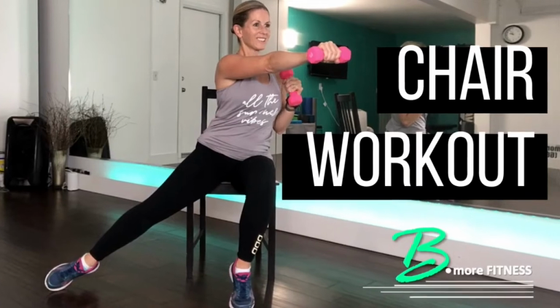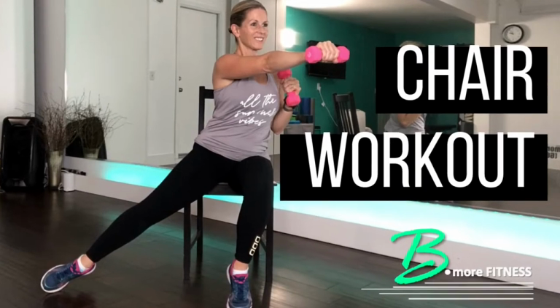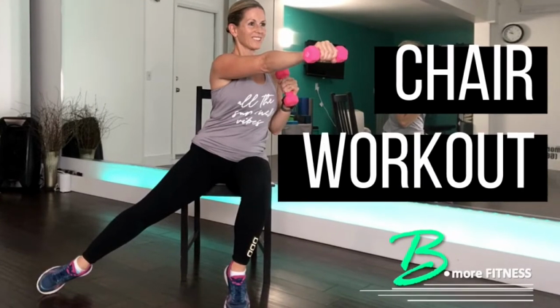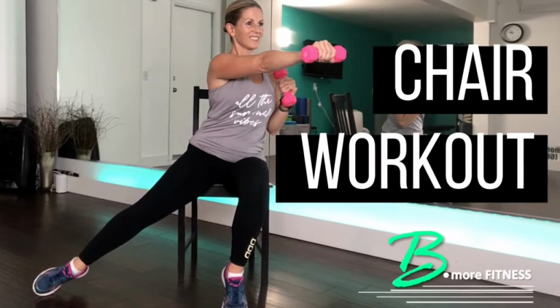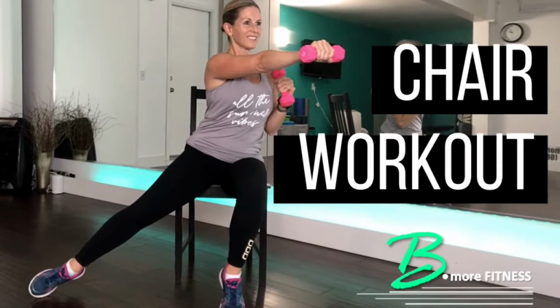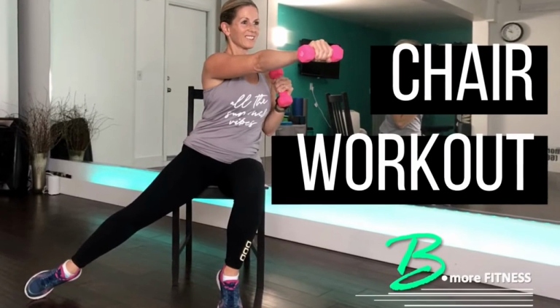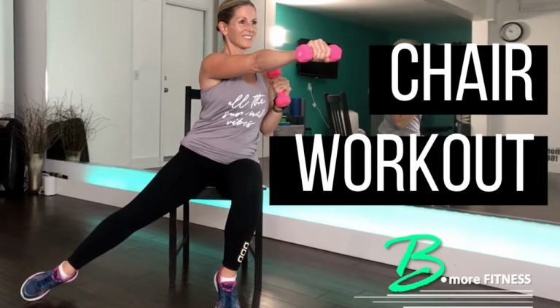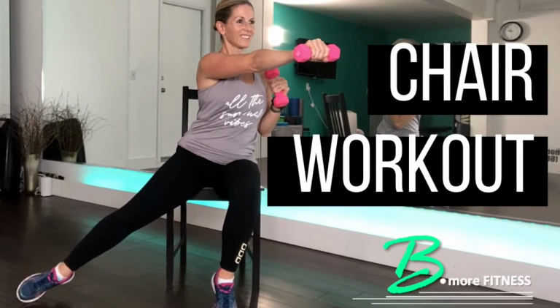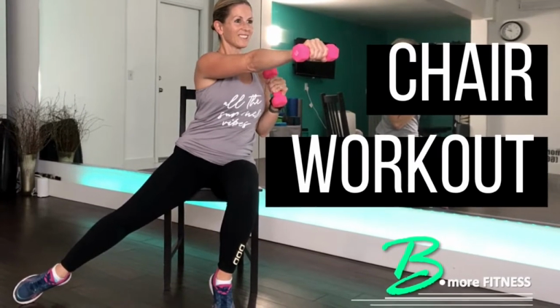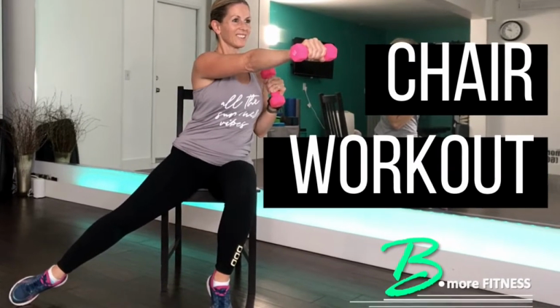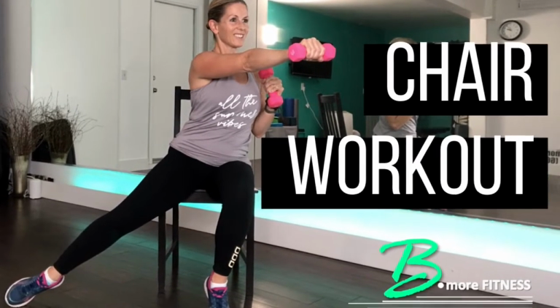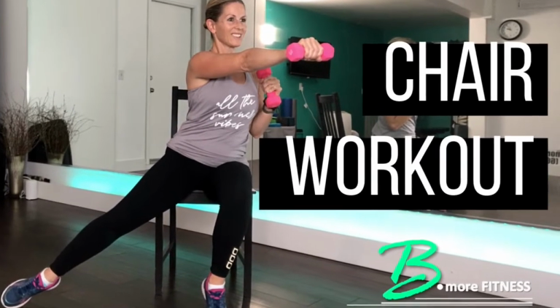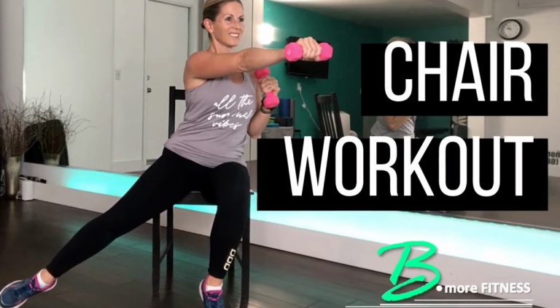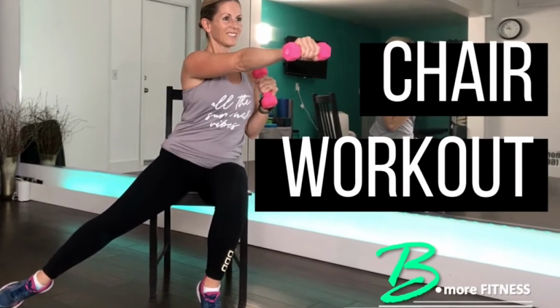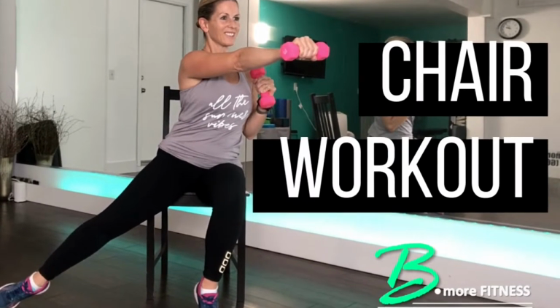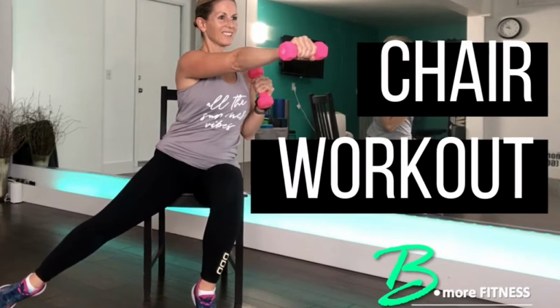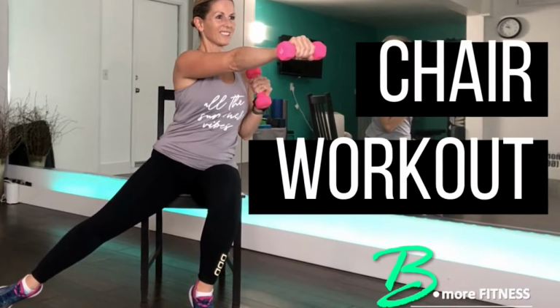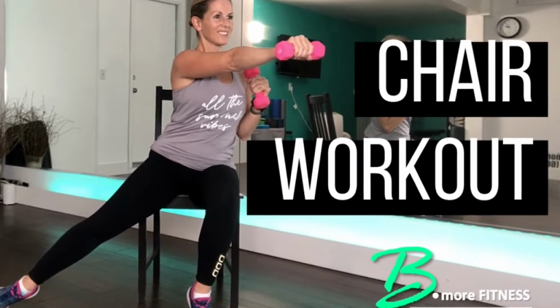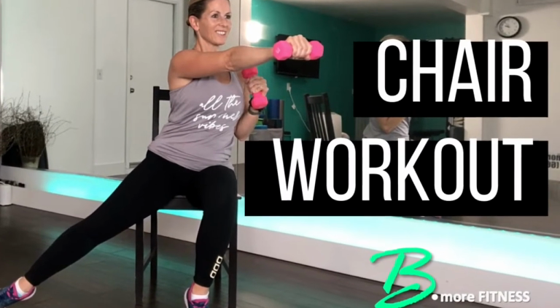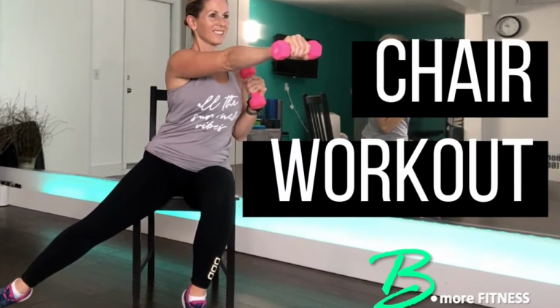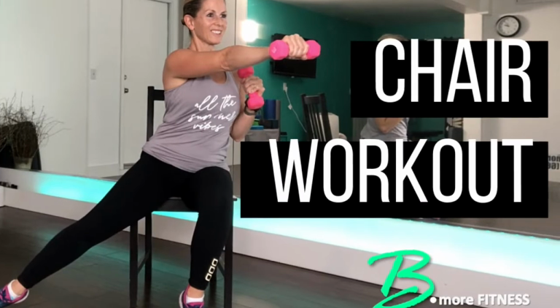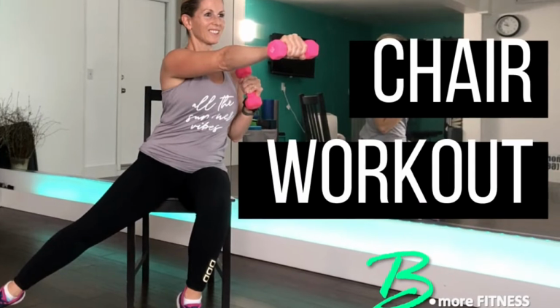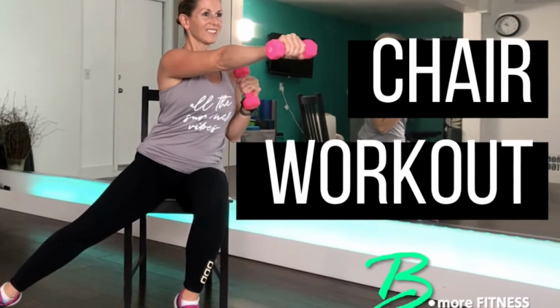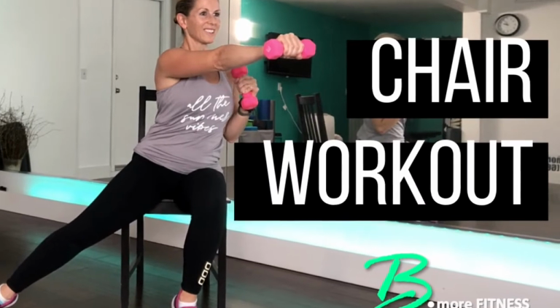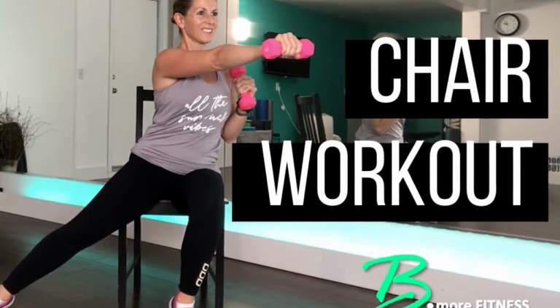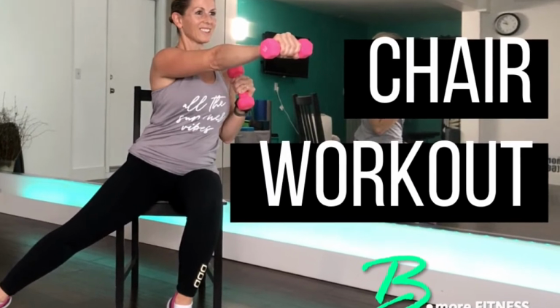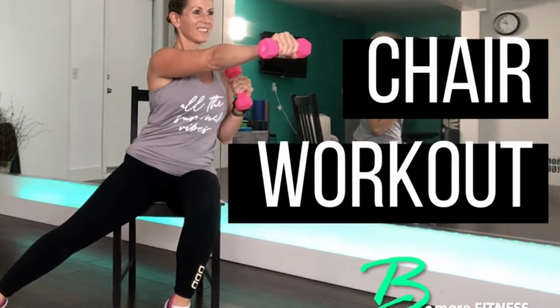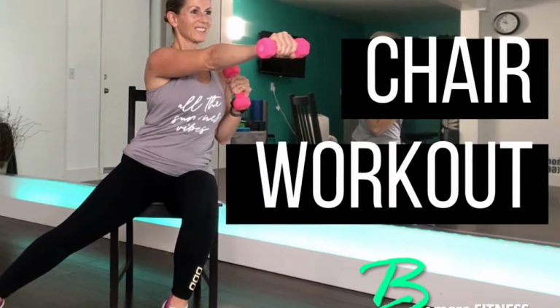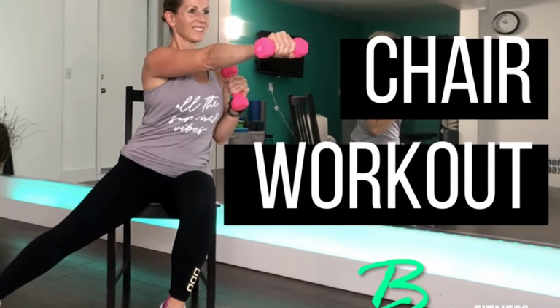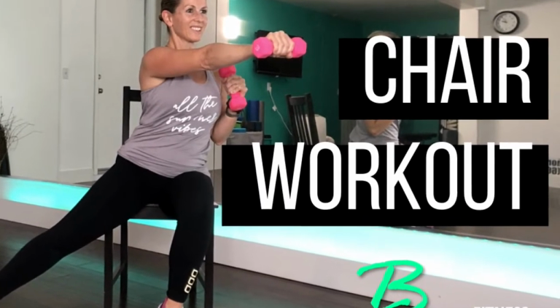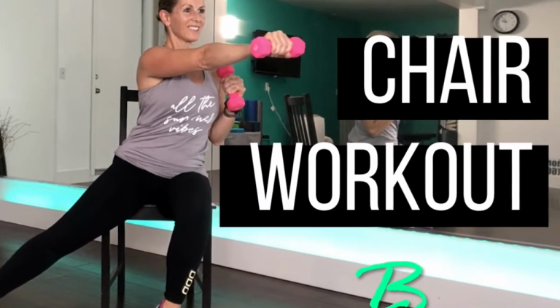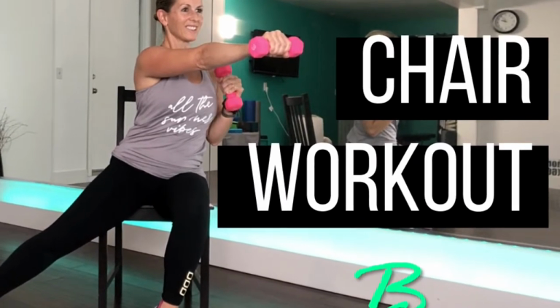Thank you for joining my channel today. I am Amanda, this is Be More Fitness, and today we are doing a chair-based workout.